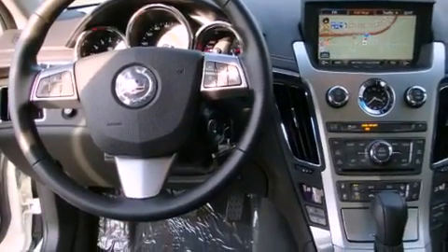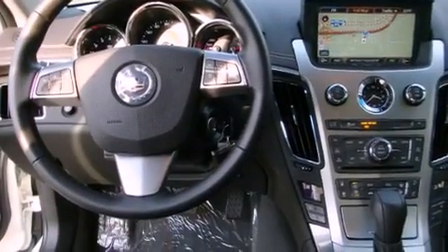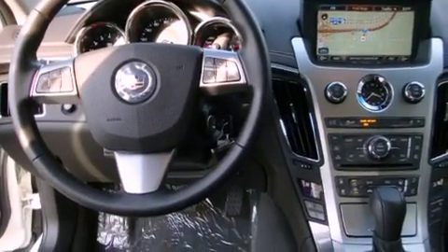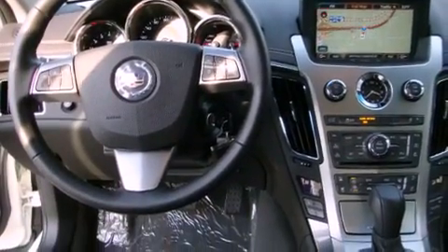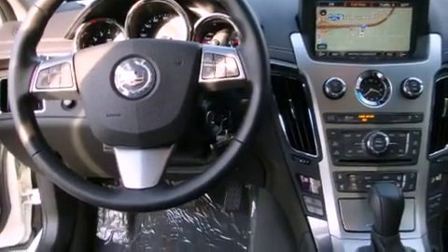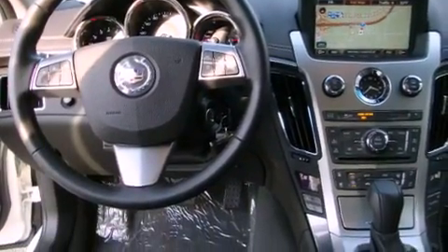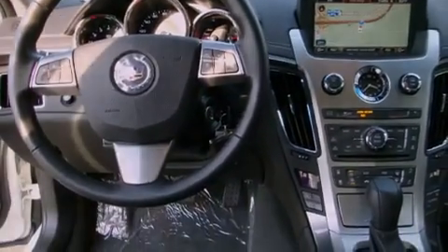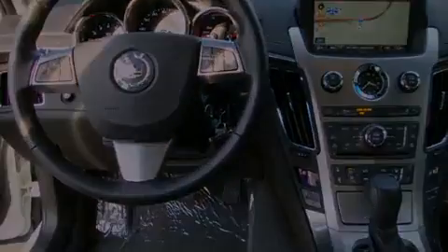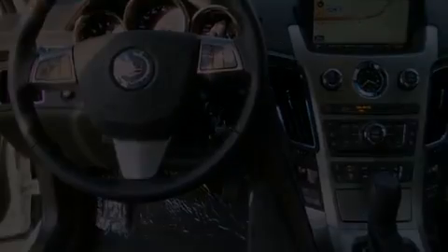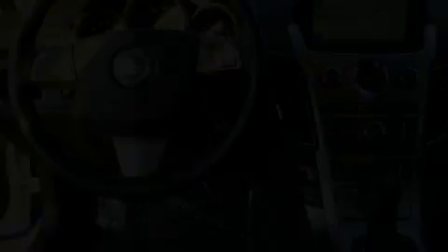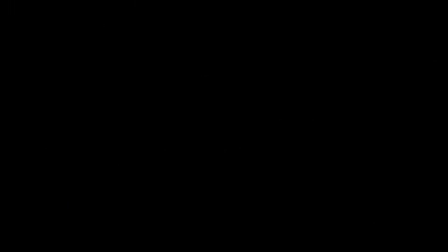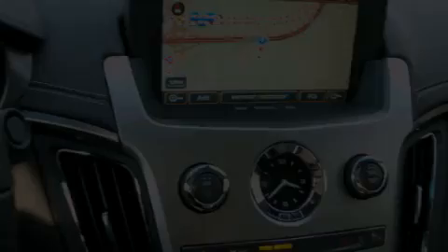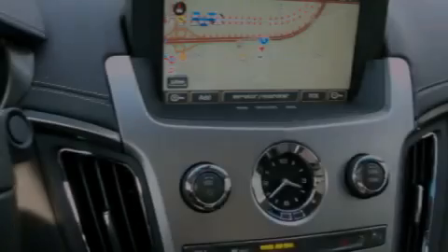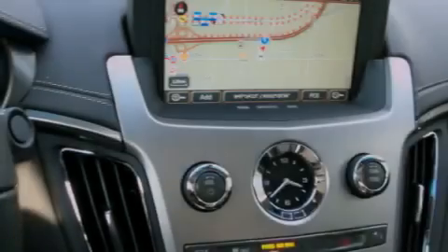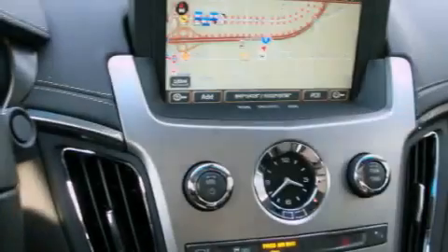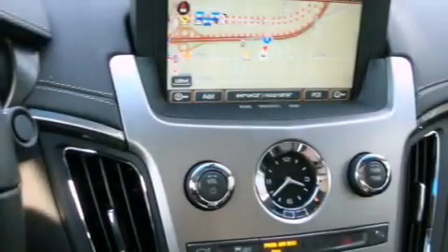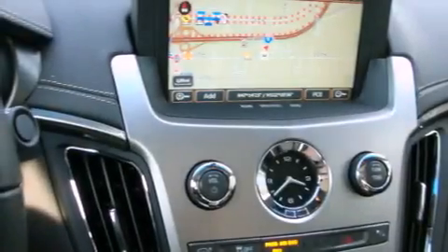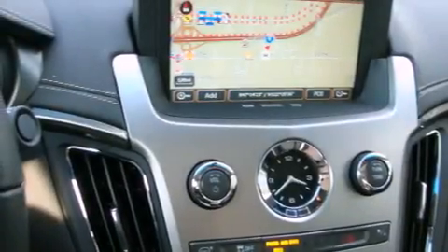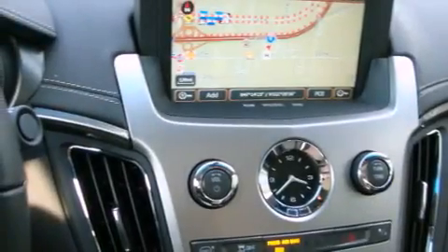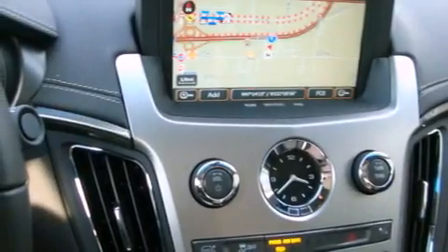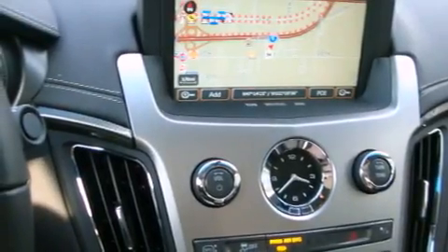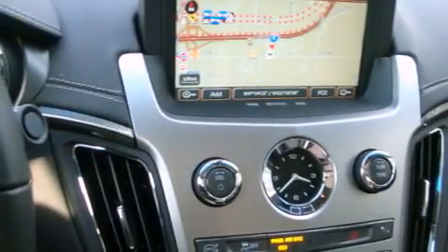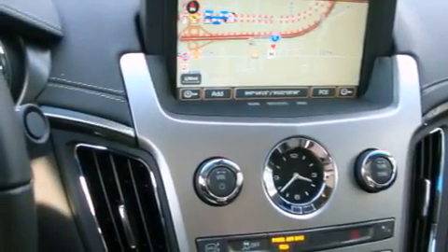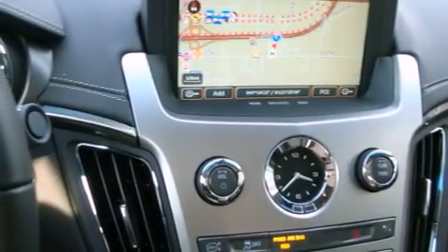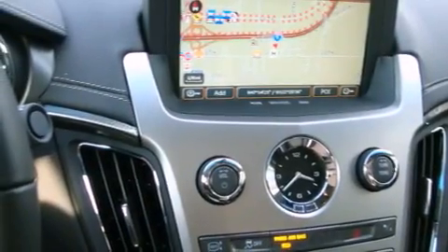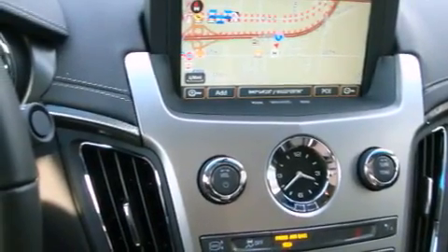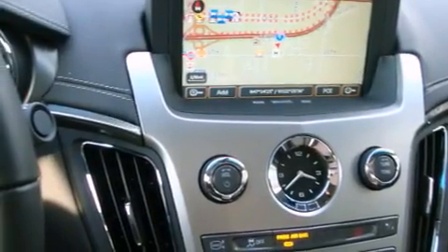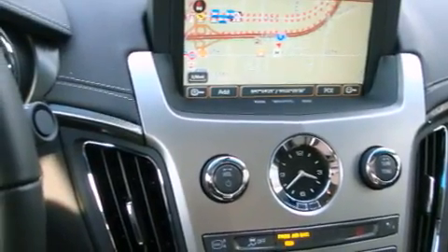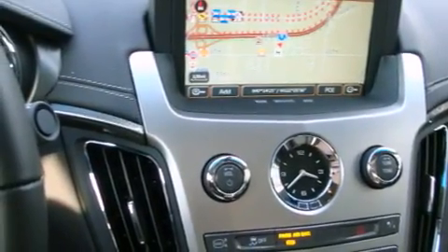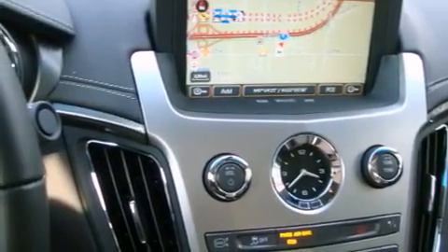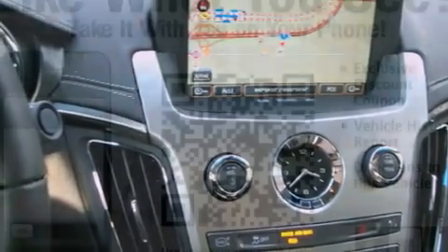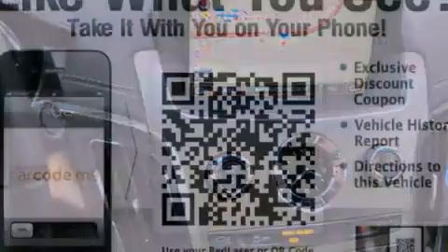Additional features include an anti-lock braking system, full power accessories, a rear window defroster, and a keyless entry system.